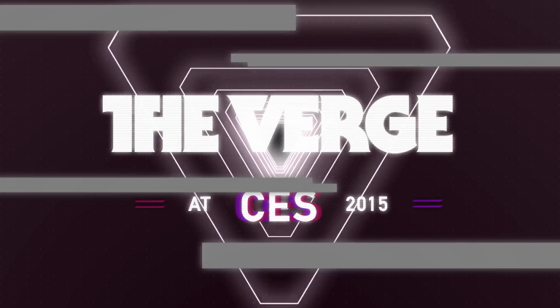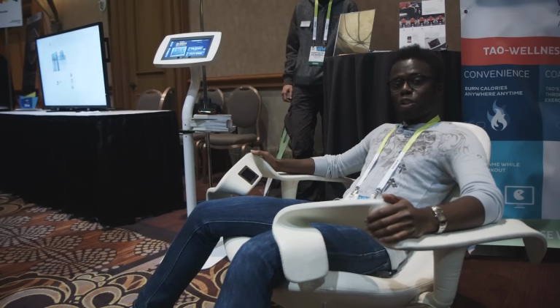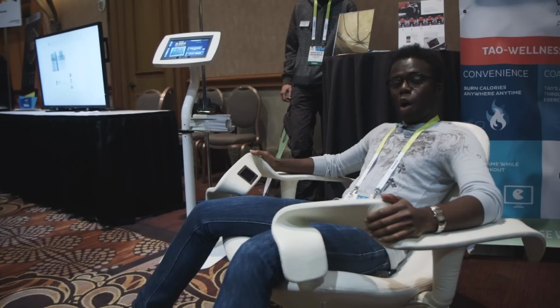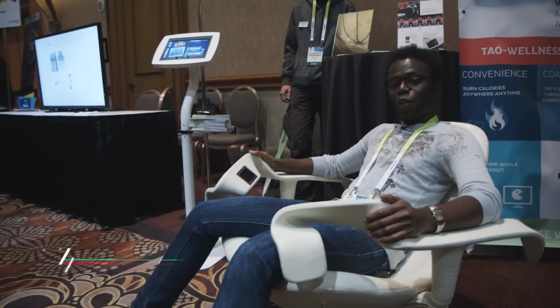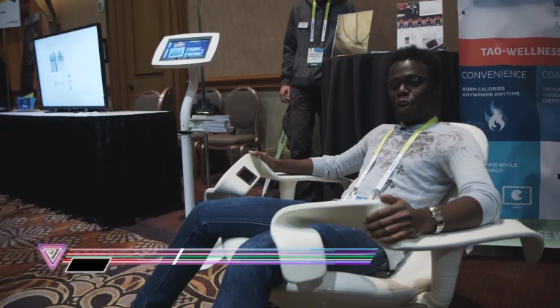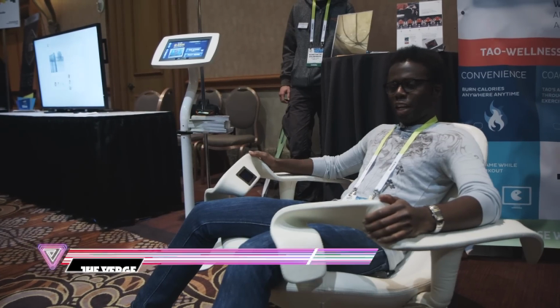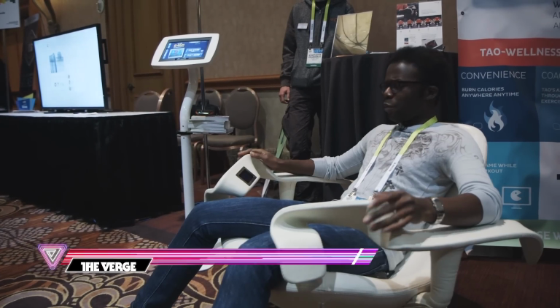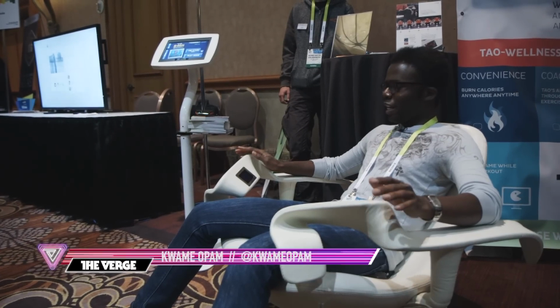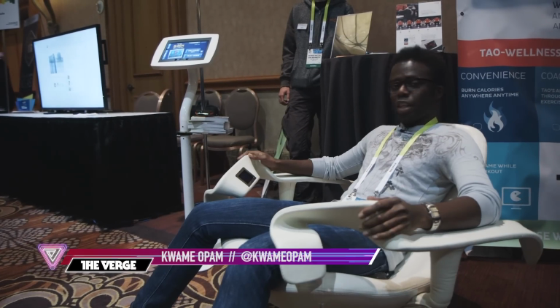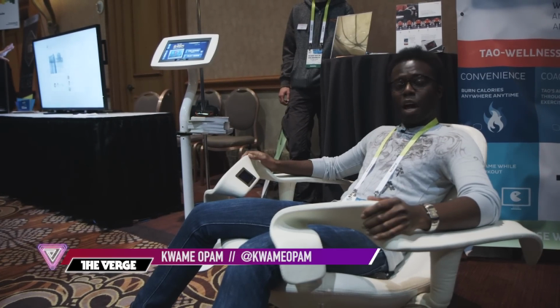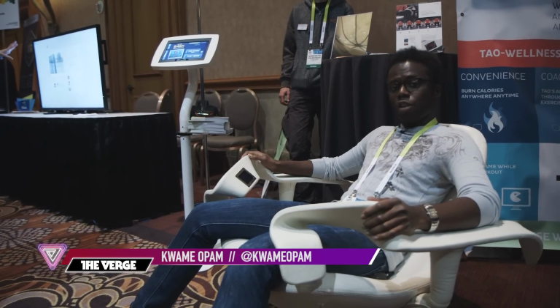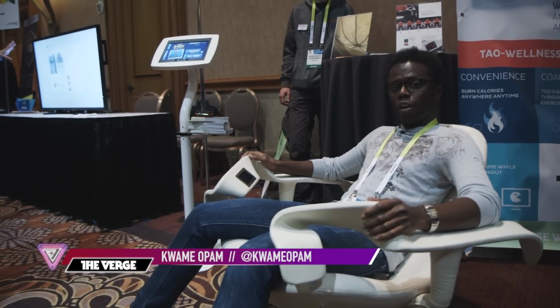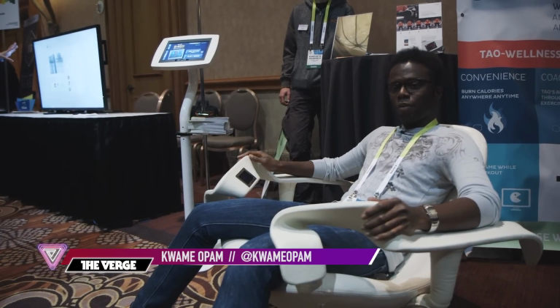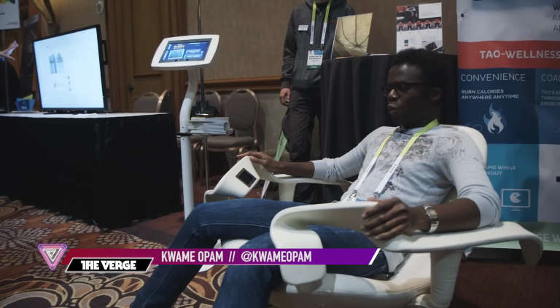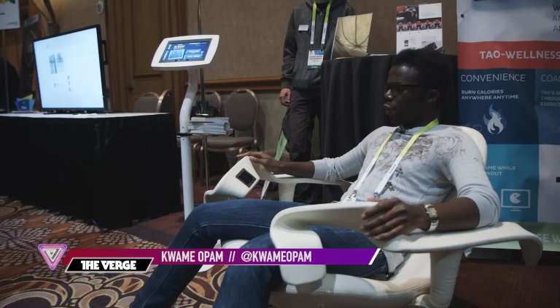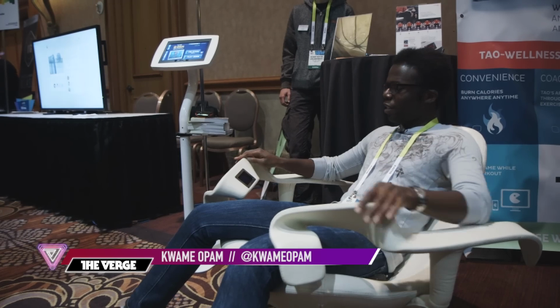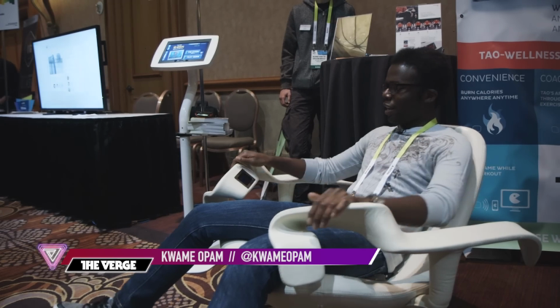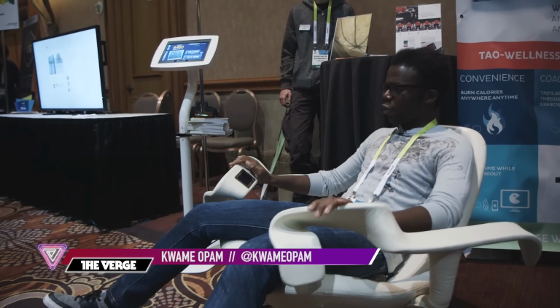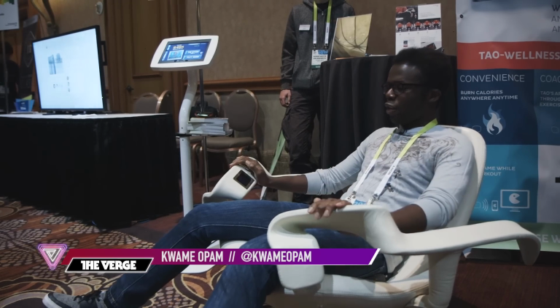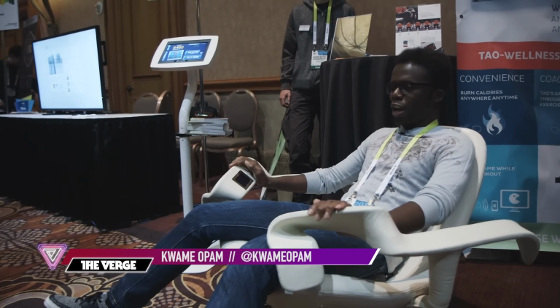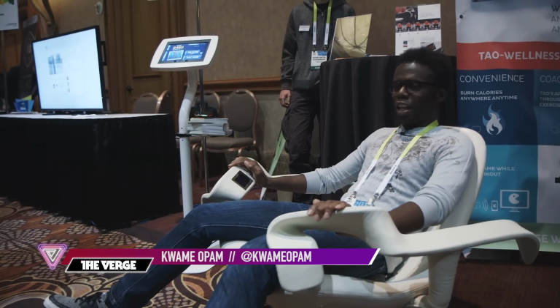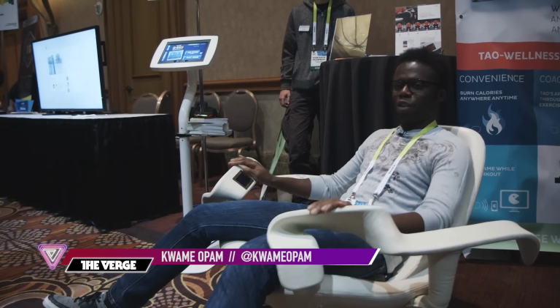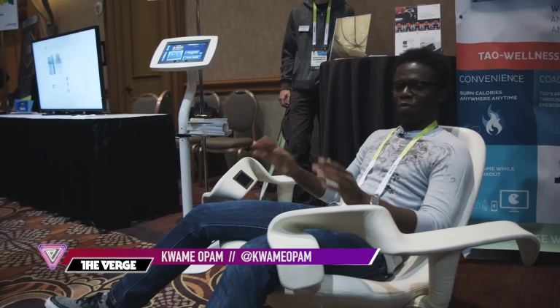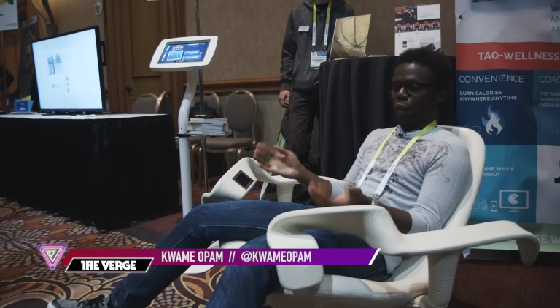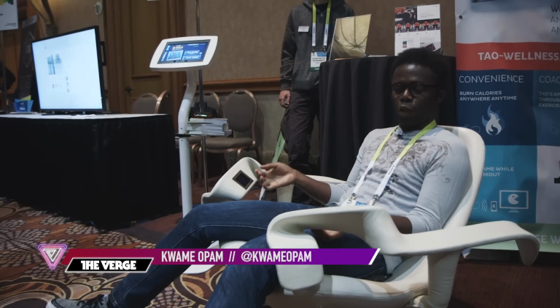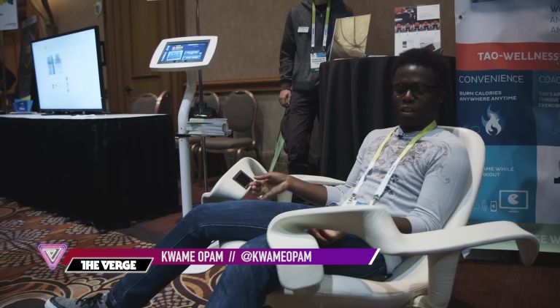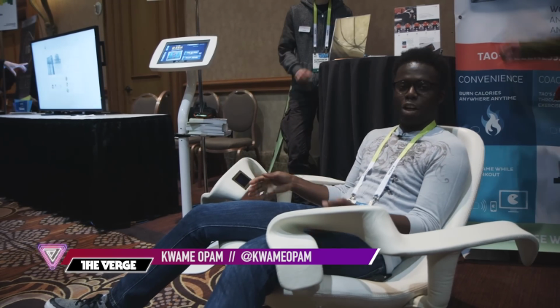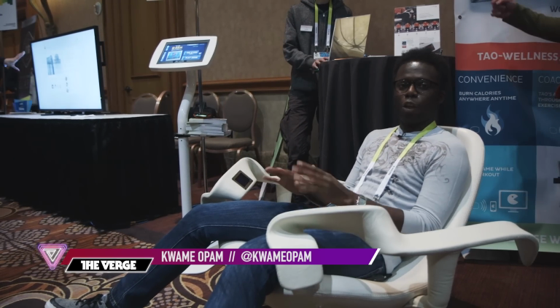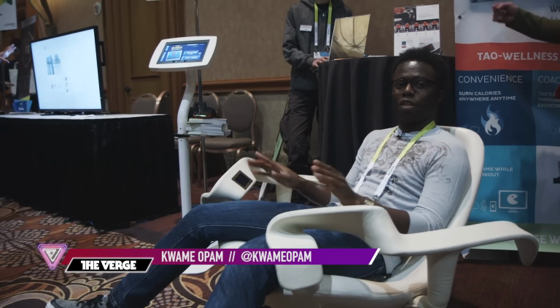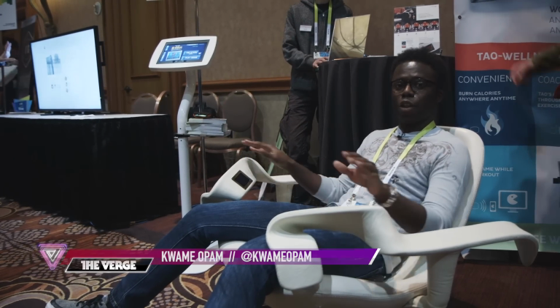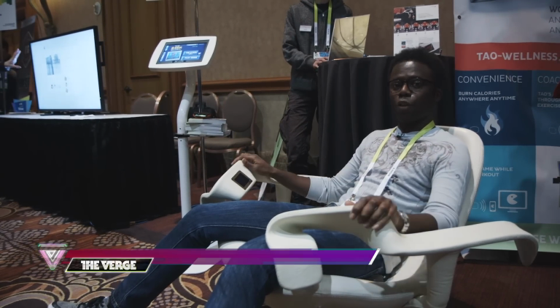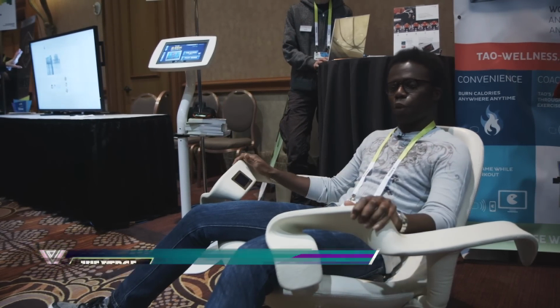This is Kwame with The Verge and I'm sitting in the Tao chair, which is basically an exercise chair that looks like a futuristic chair you would sit in your living room.